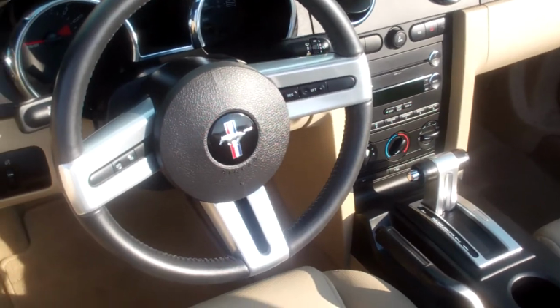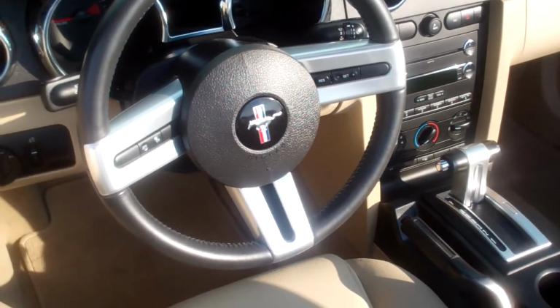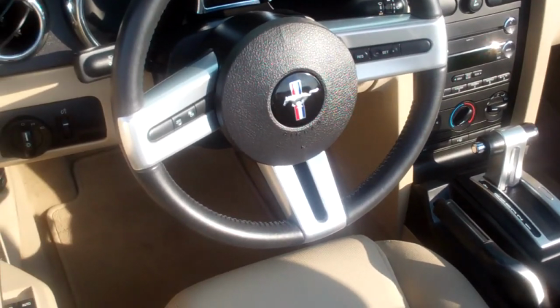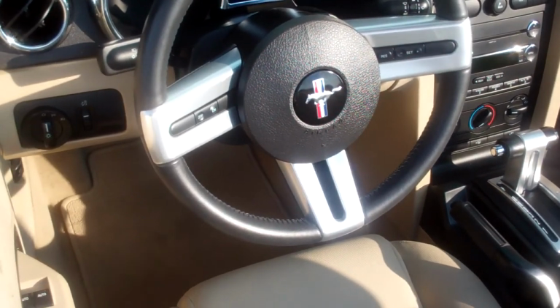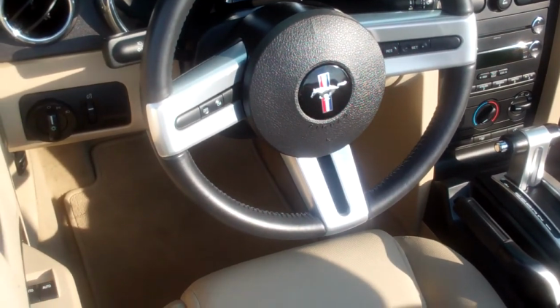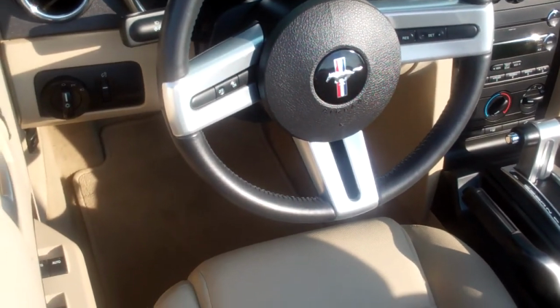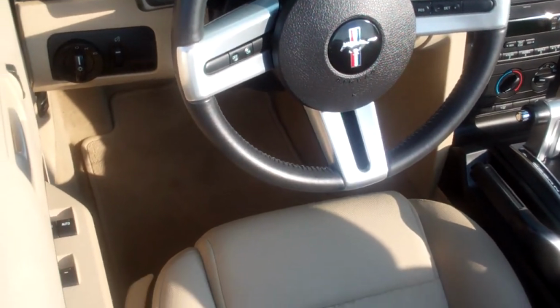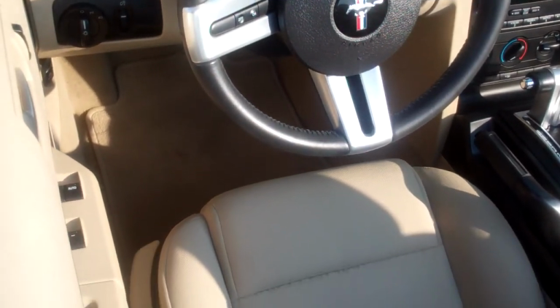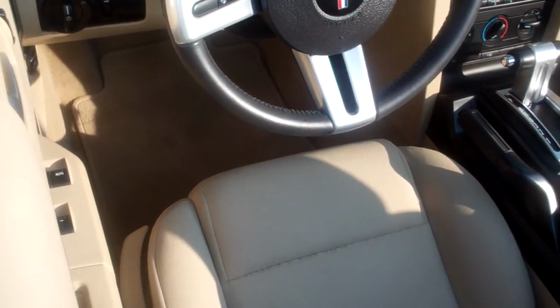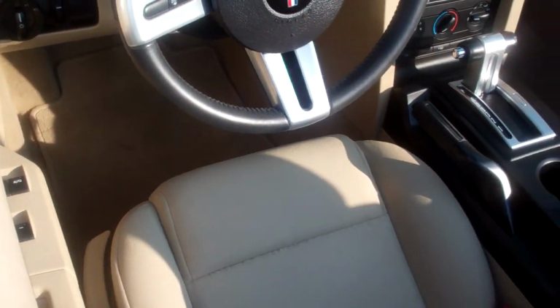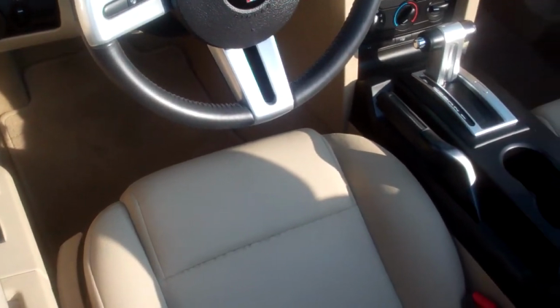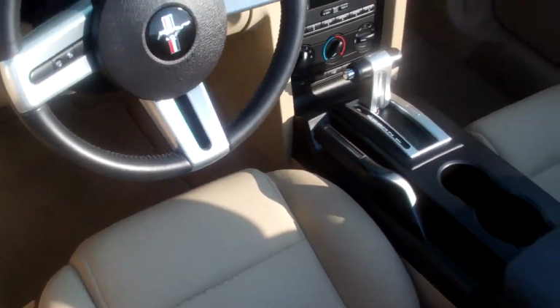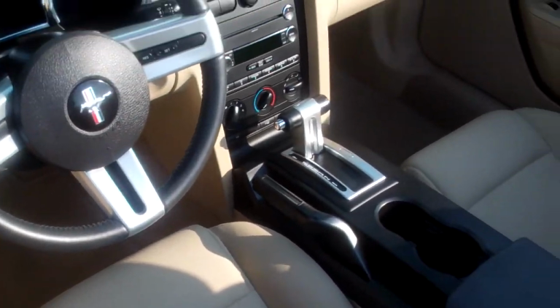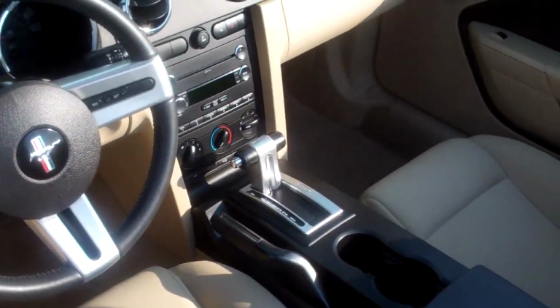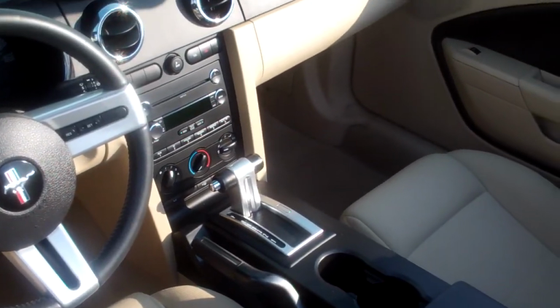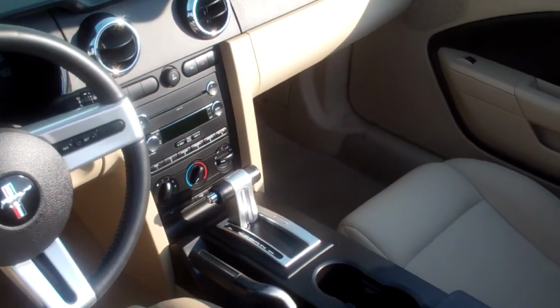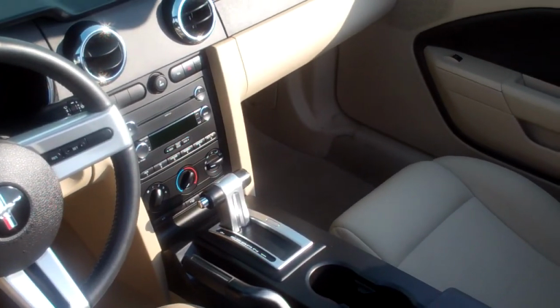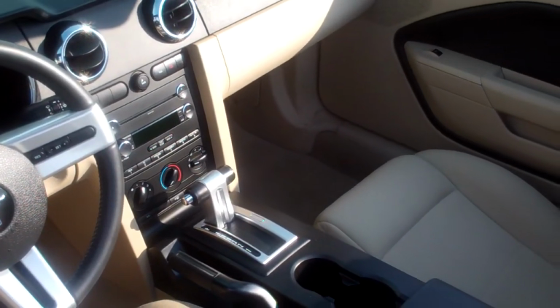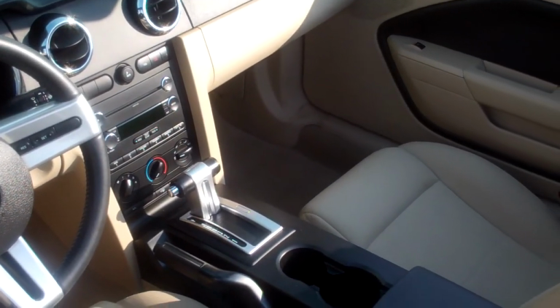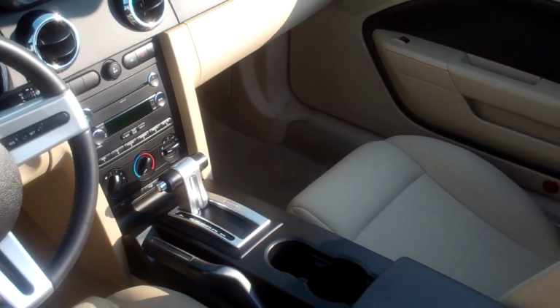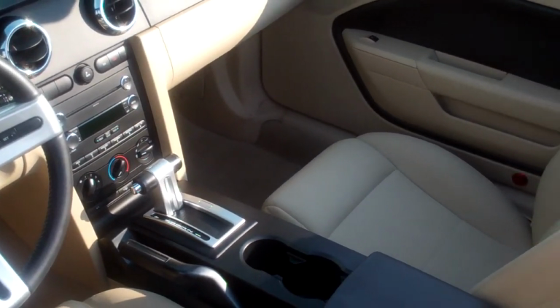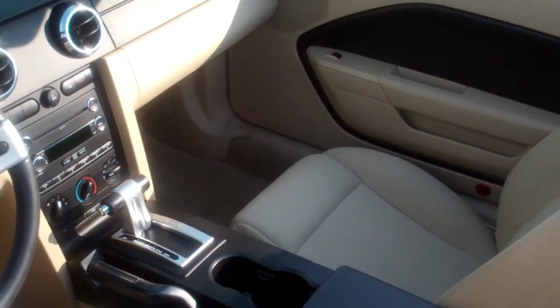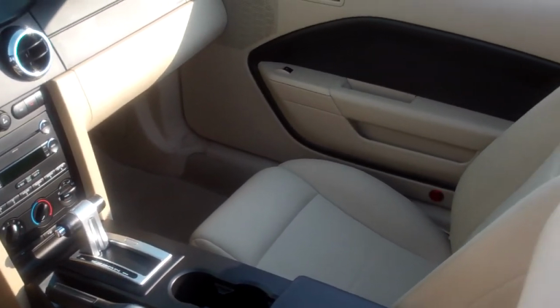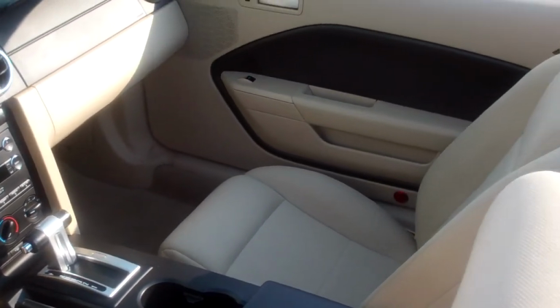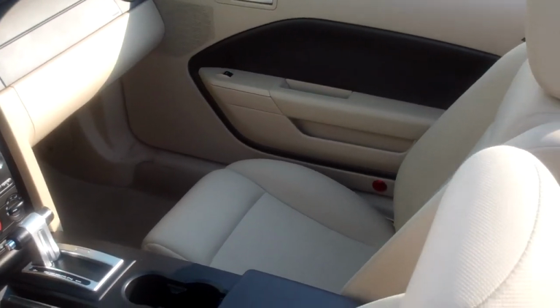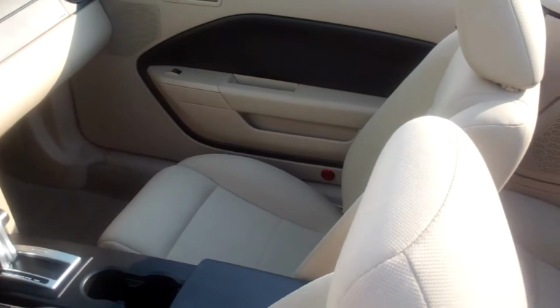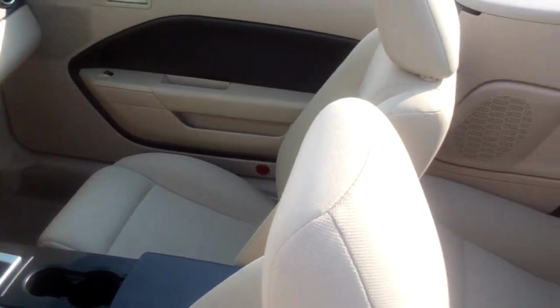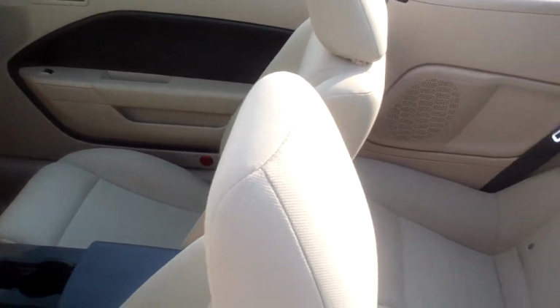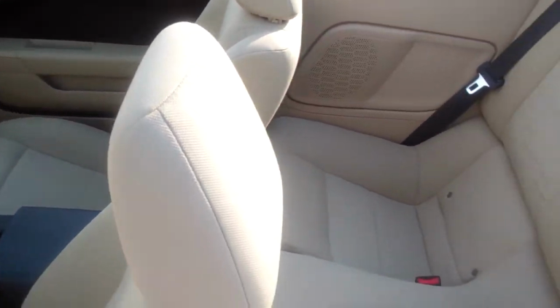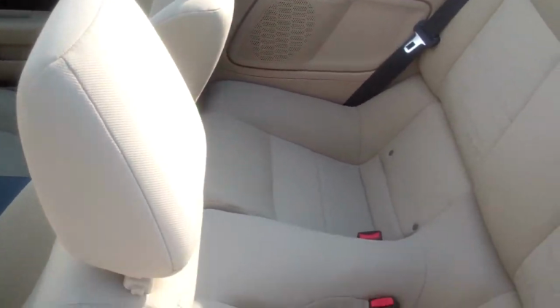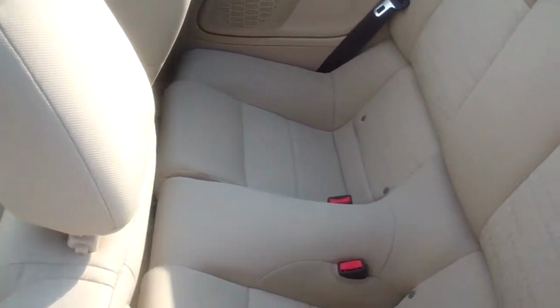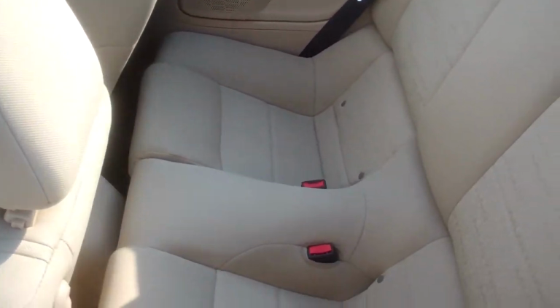It does have power windows, power door locks, CD player. It is a V6.